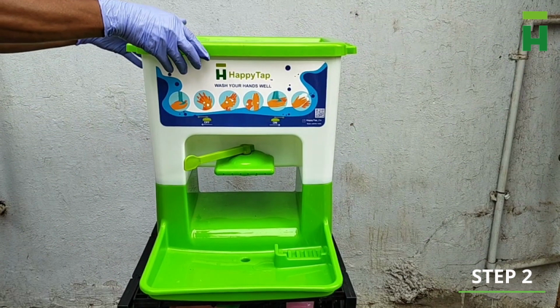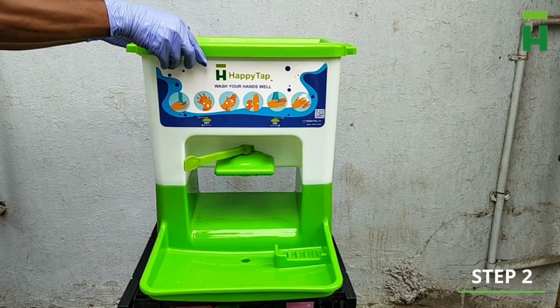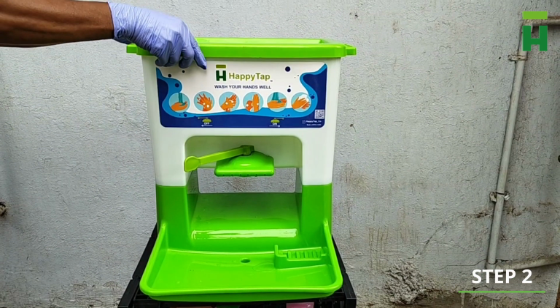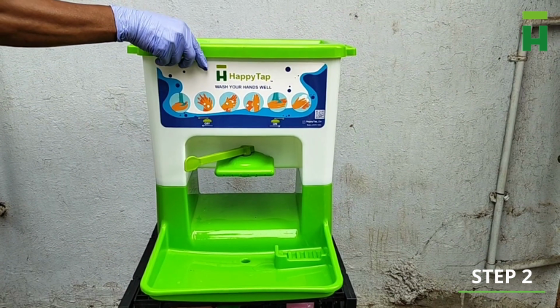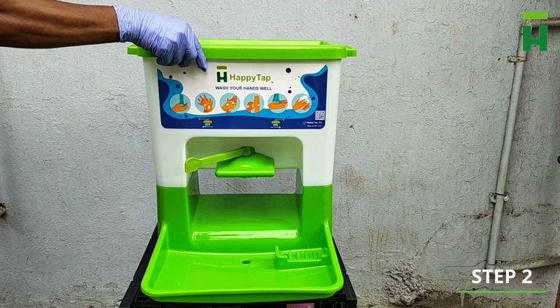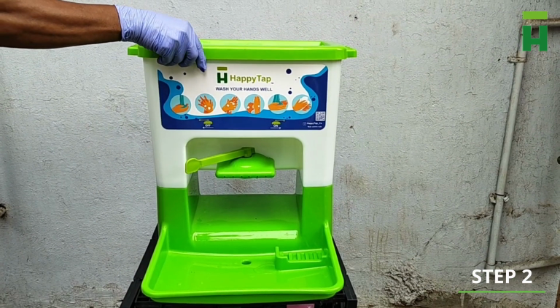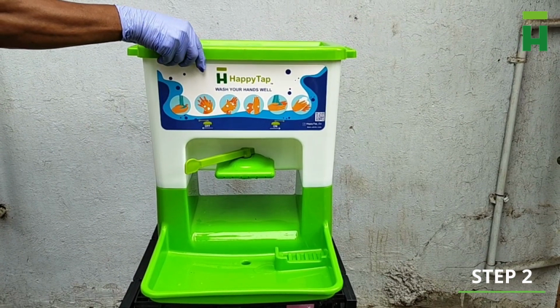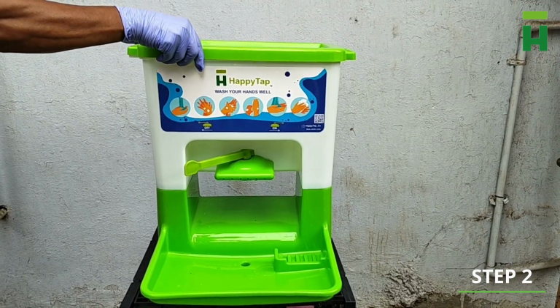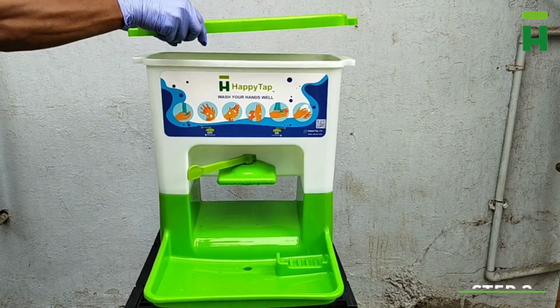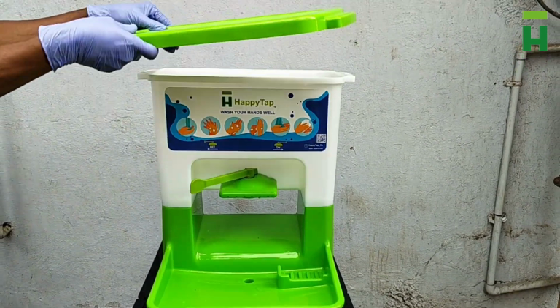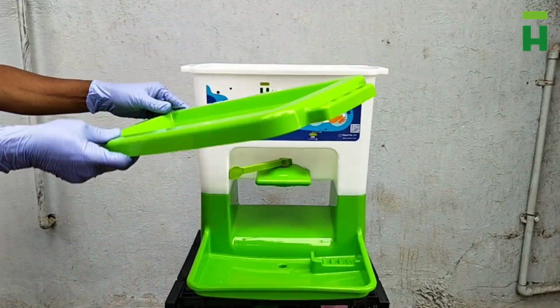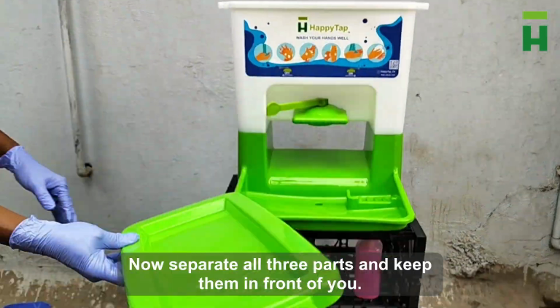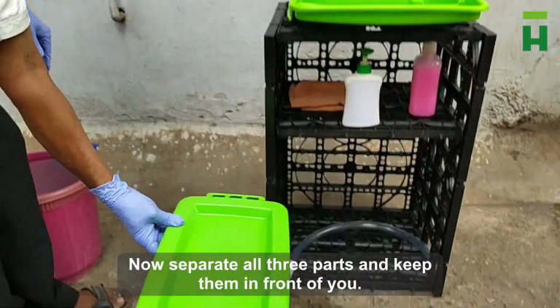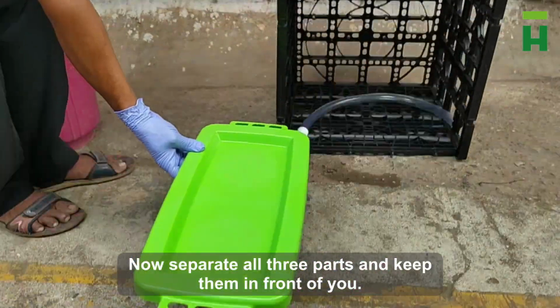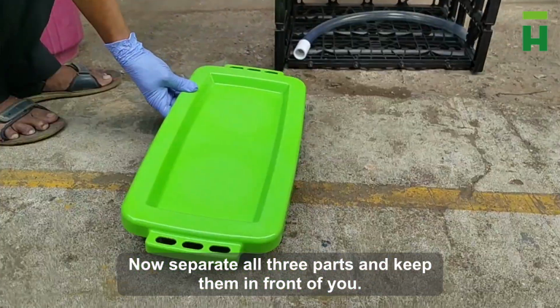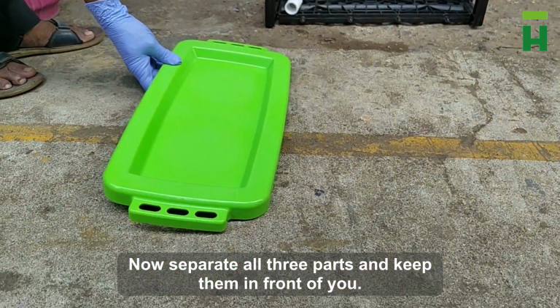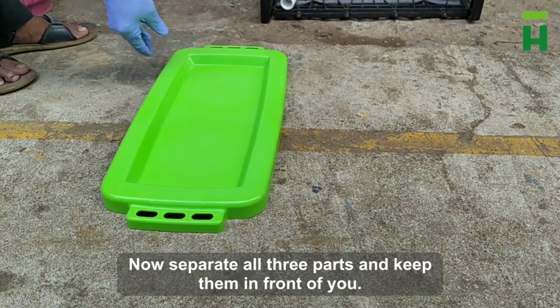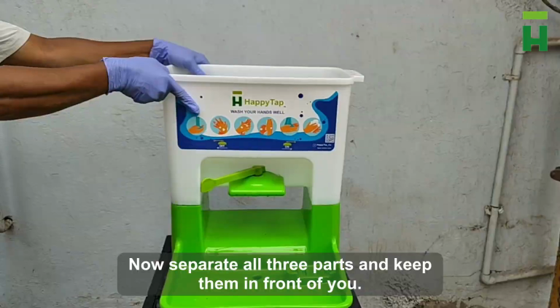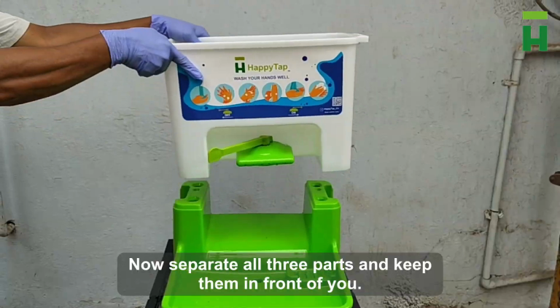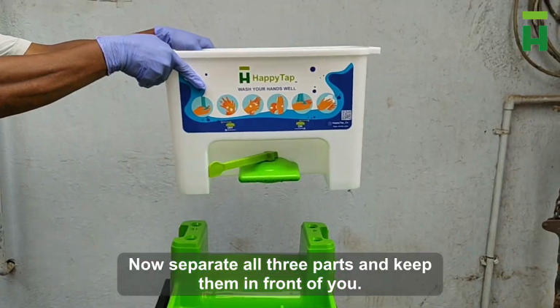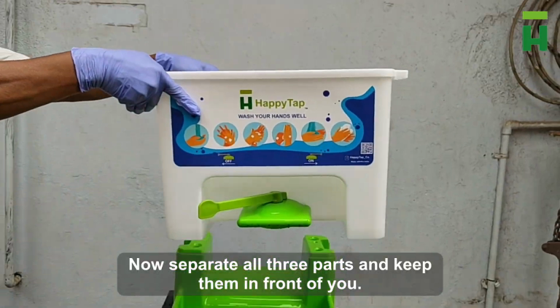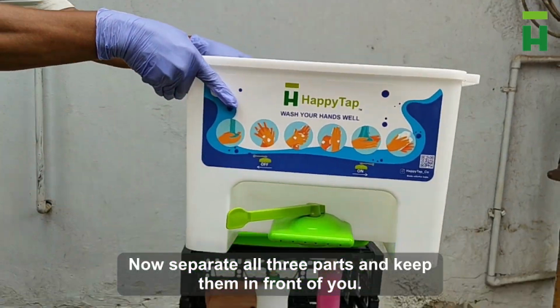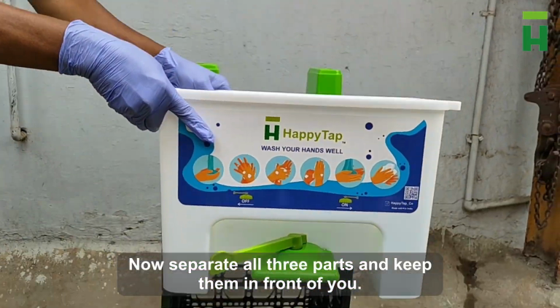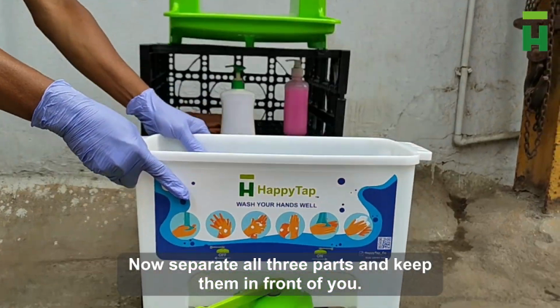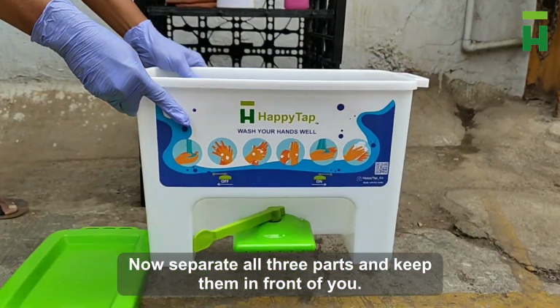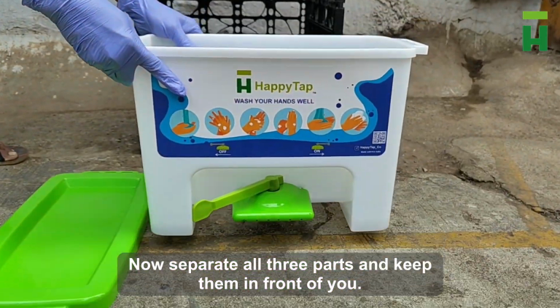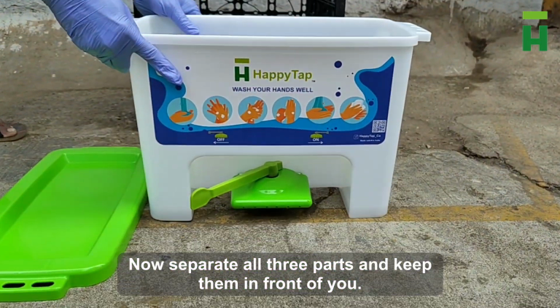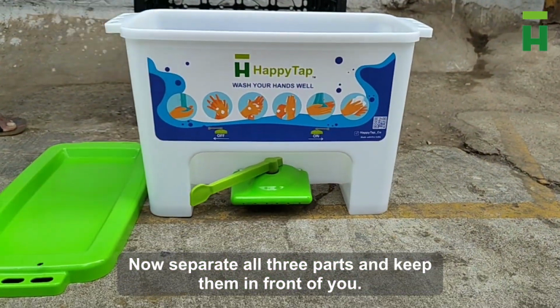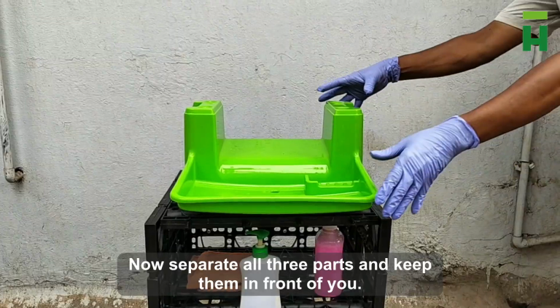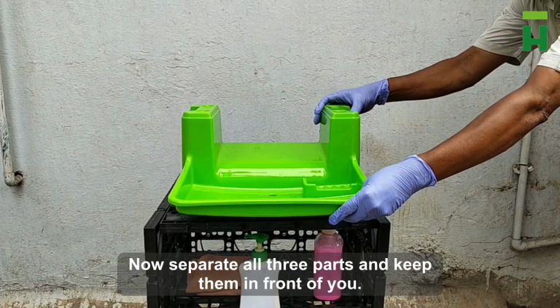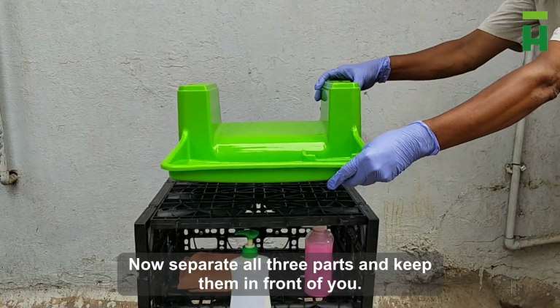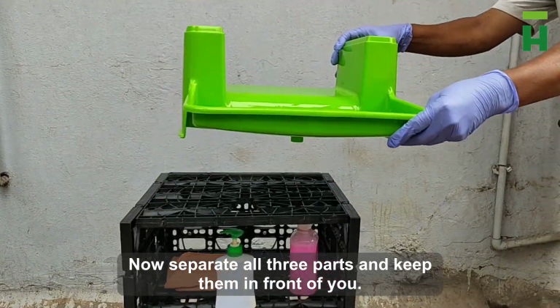Step 2. Now separate all three parts and keep them in front of you.